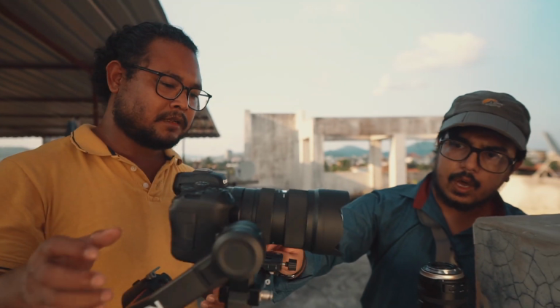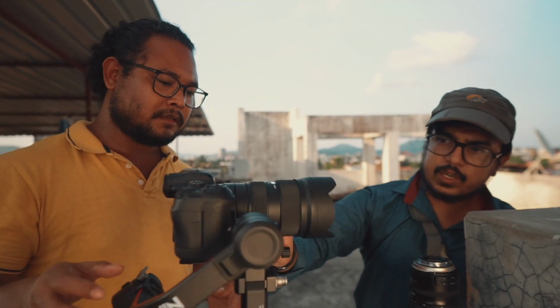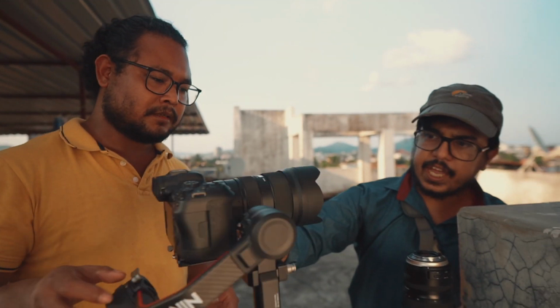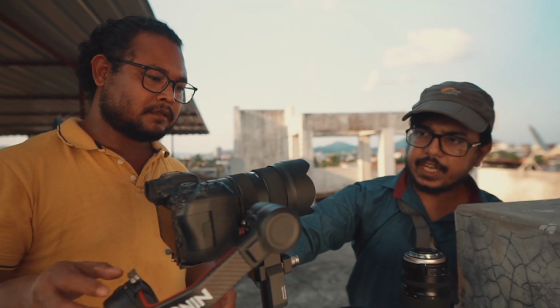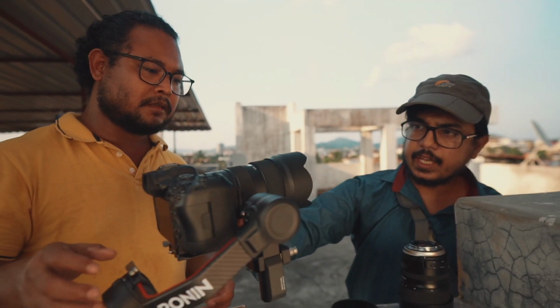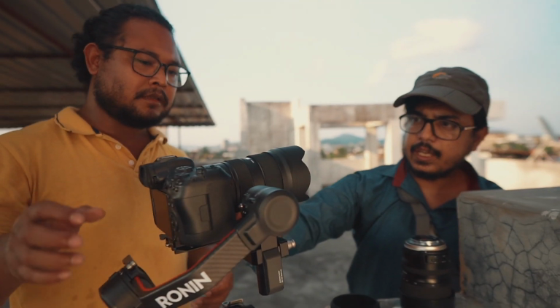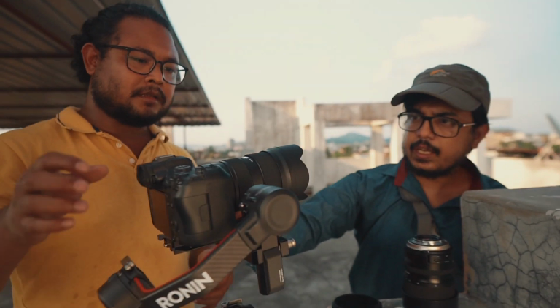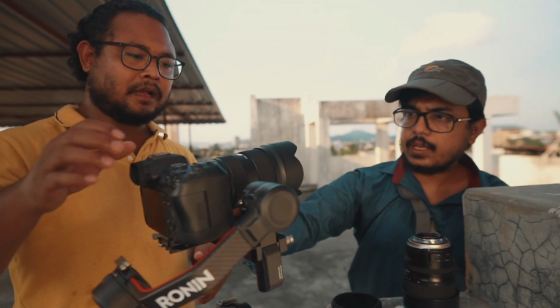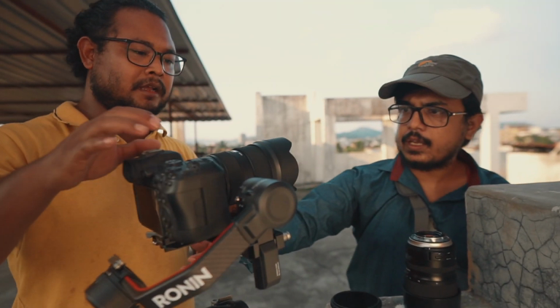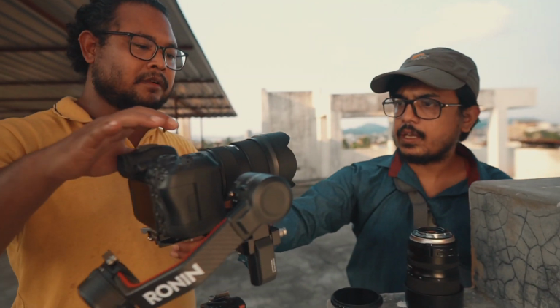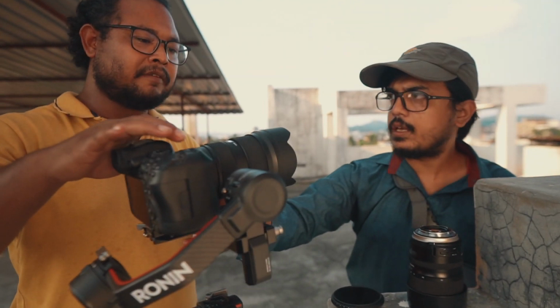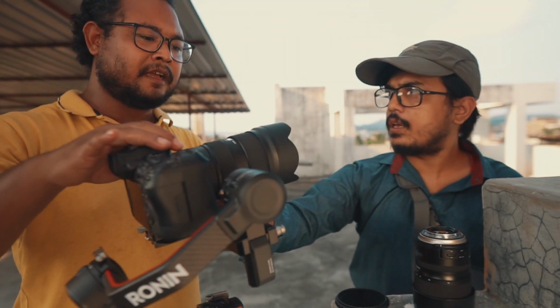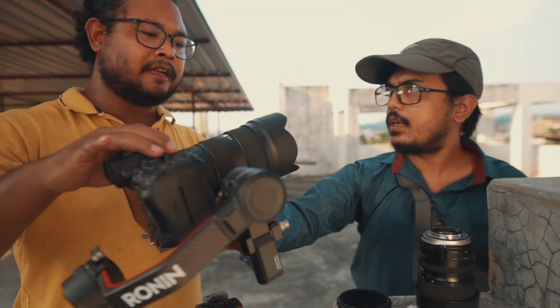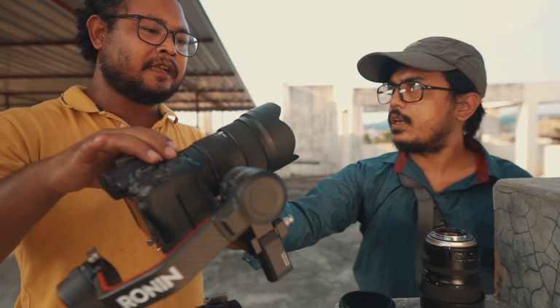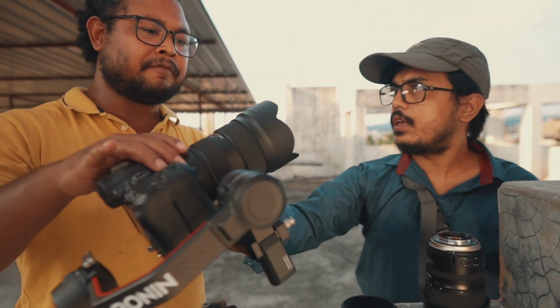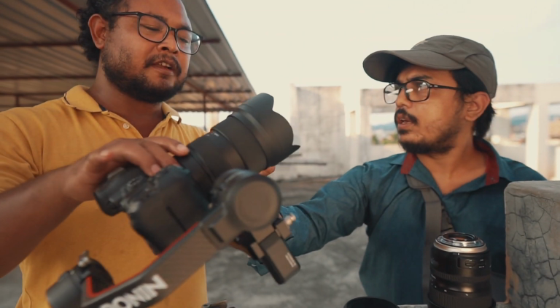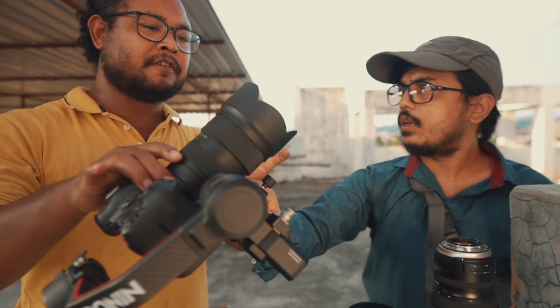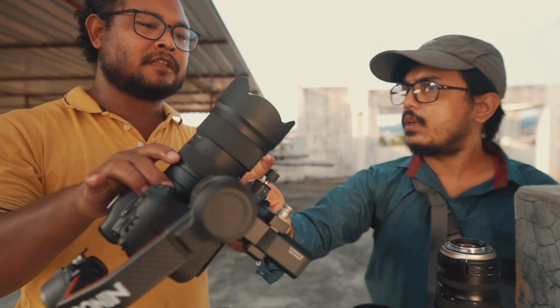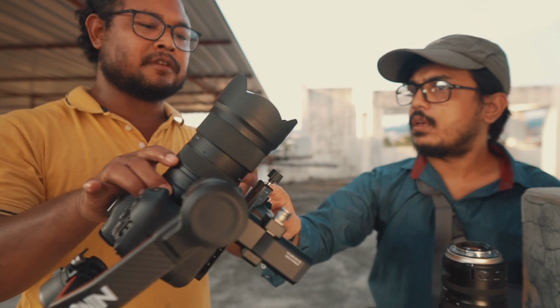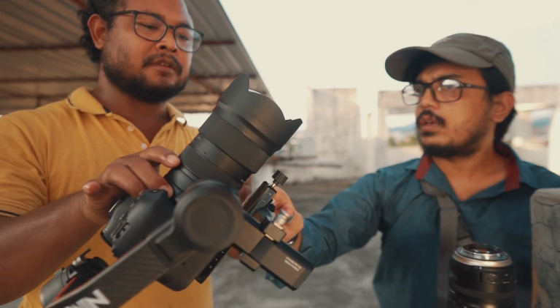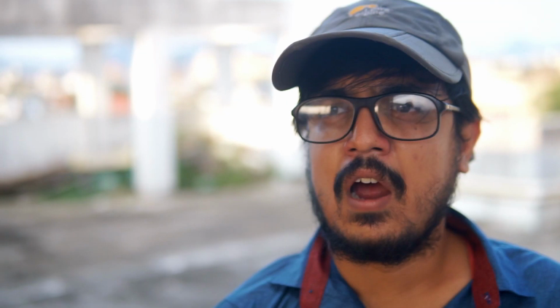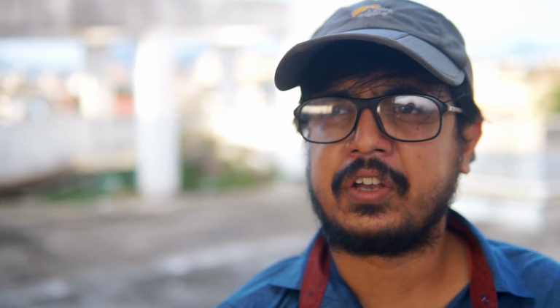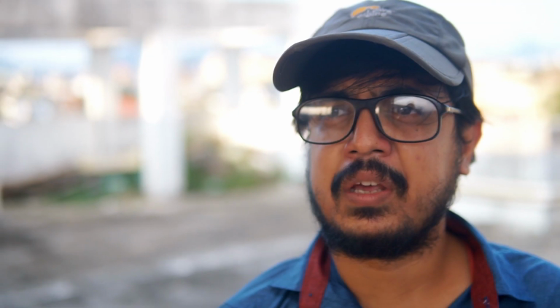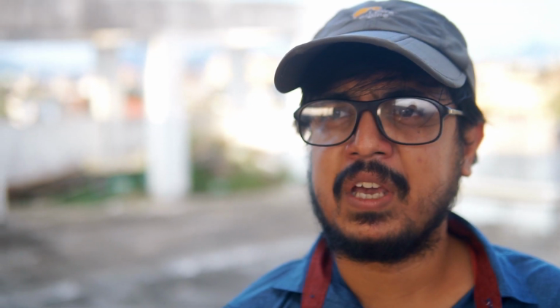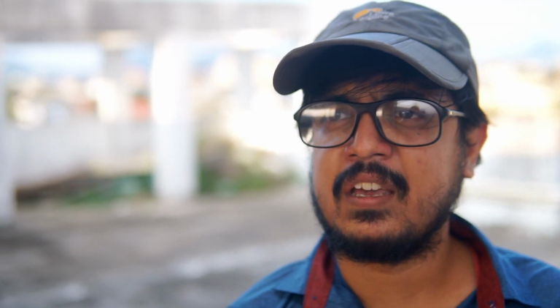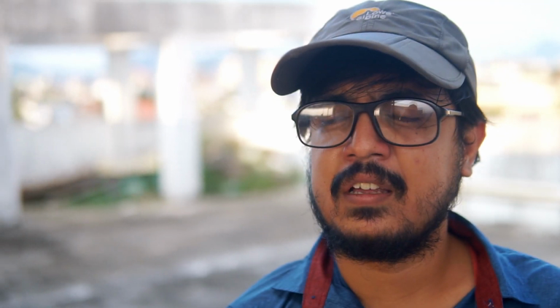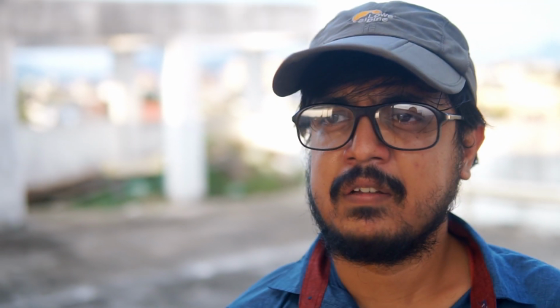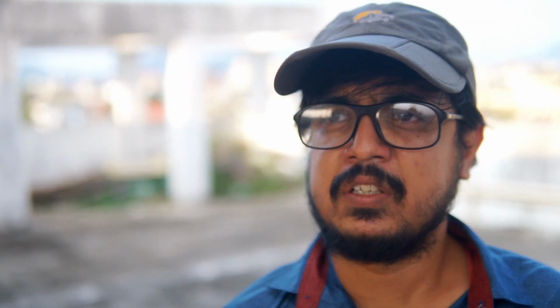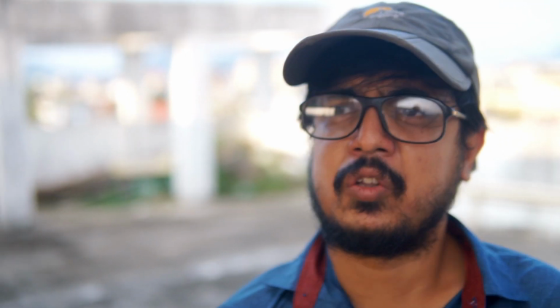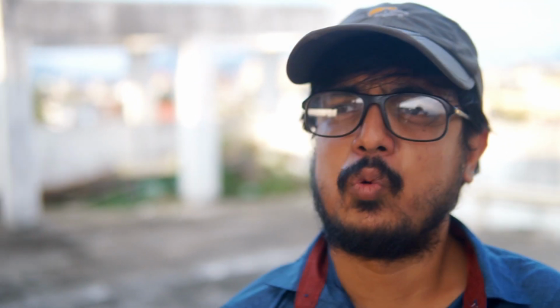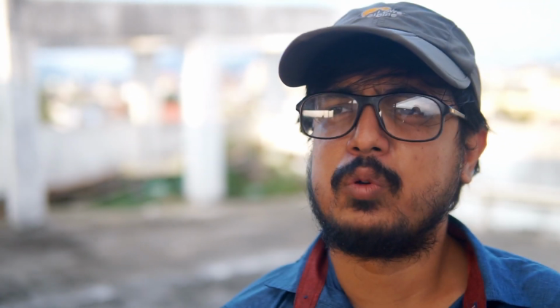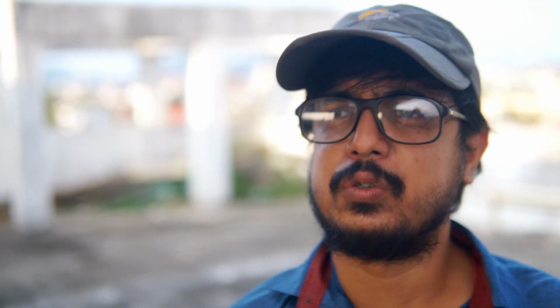Where's the ND? I don't have any filter for this one. Are you kidding me? It's not the way we shoot.